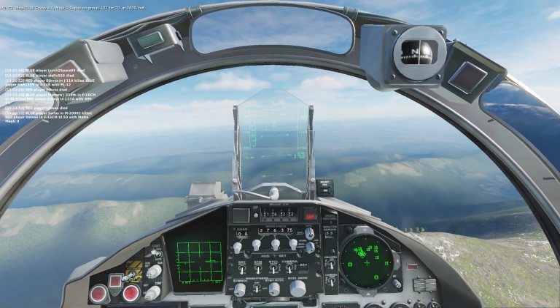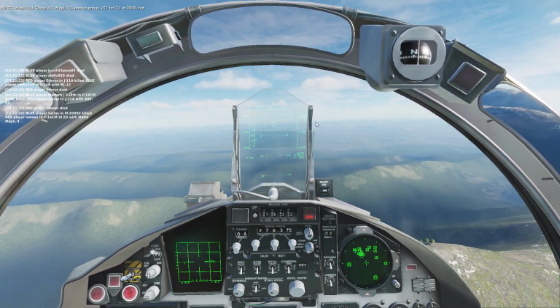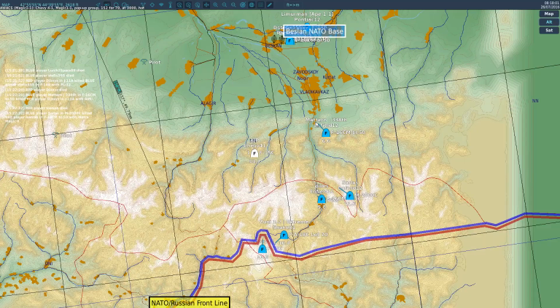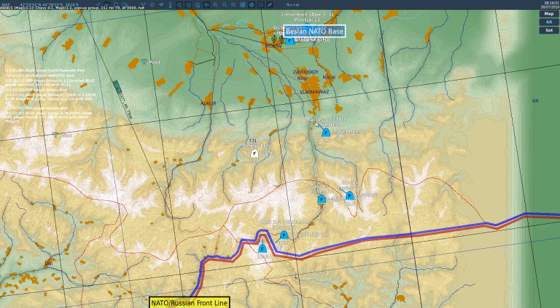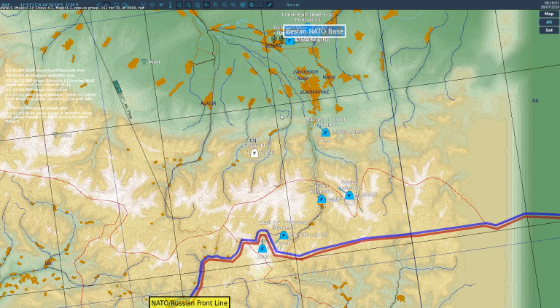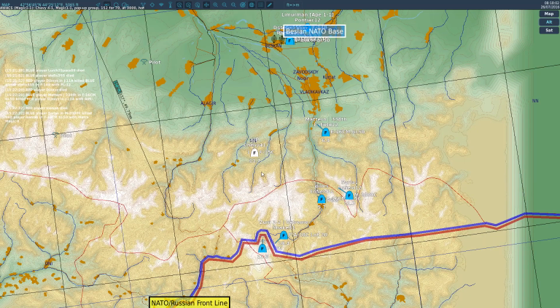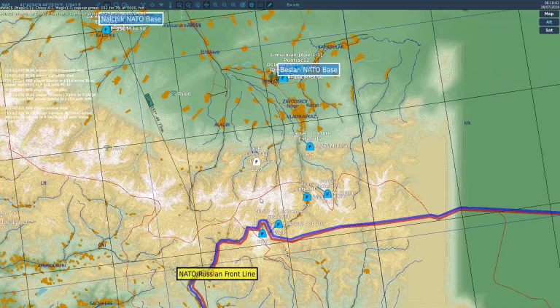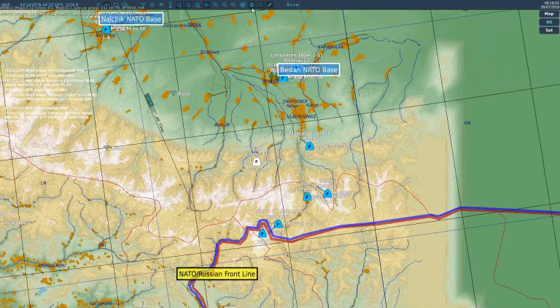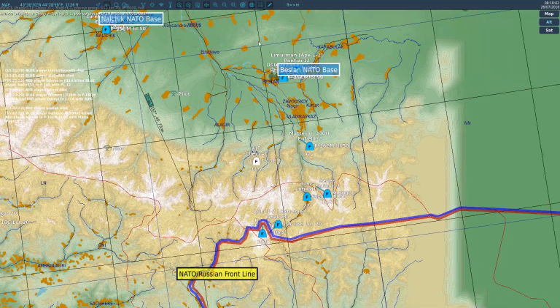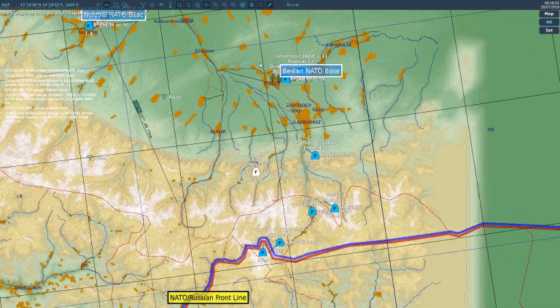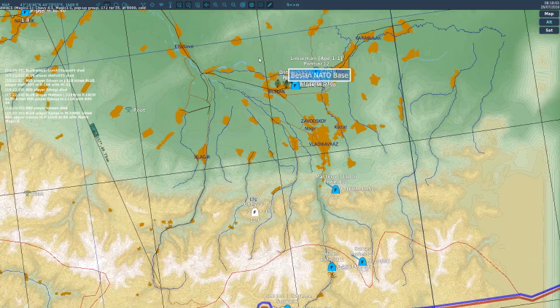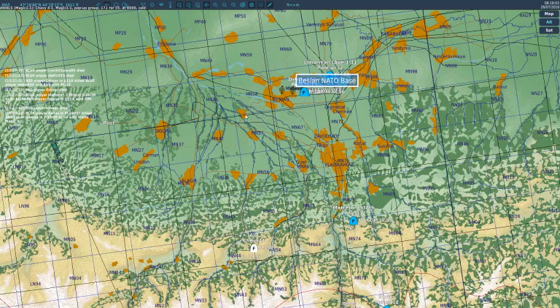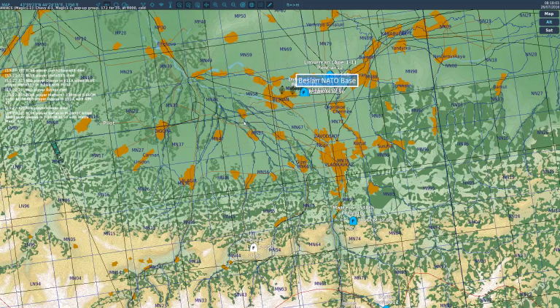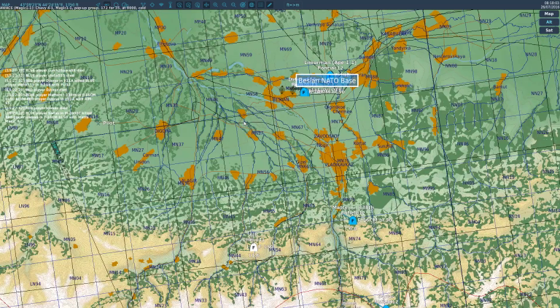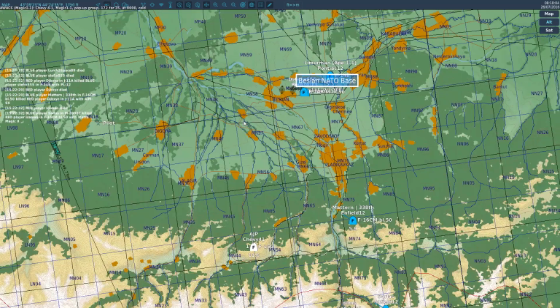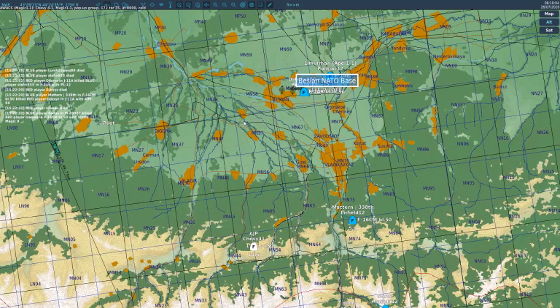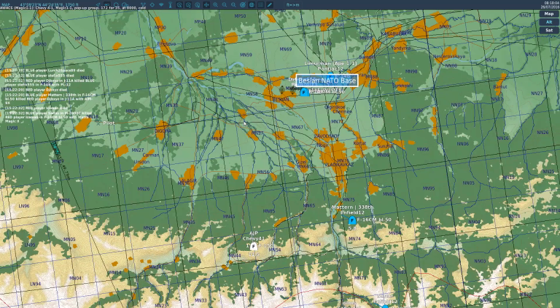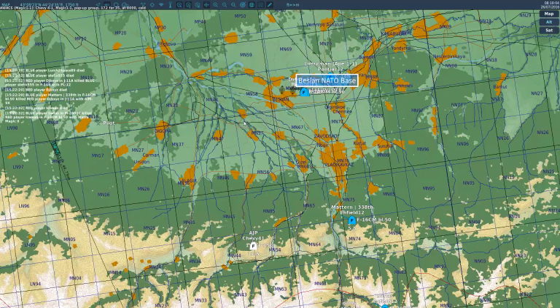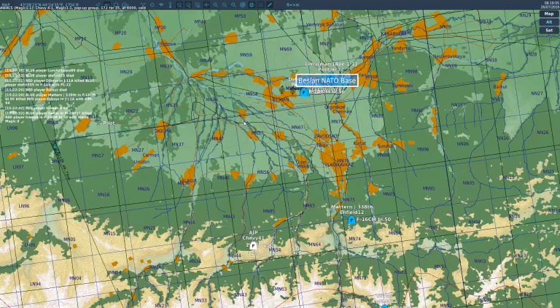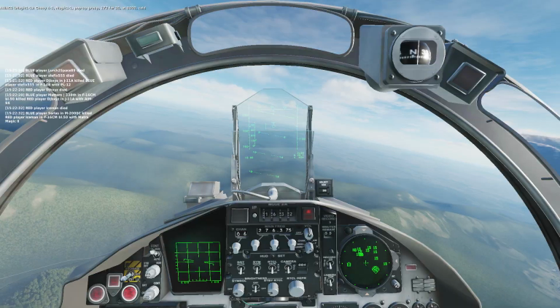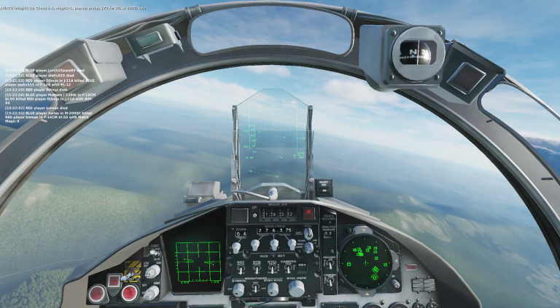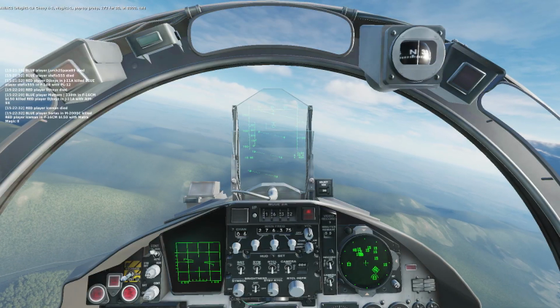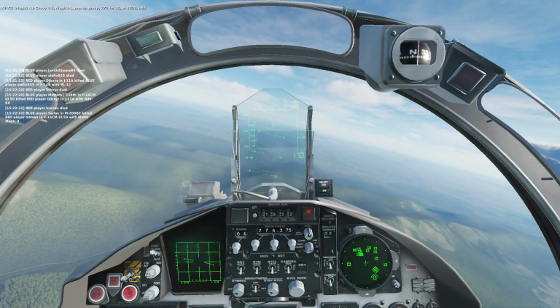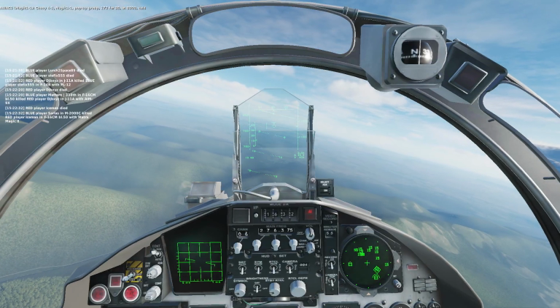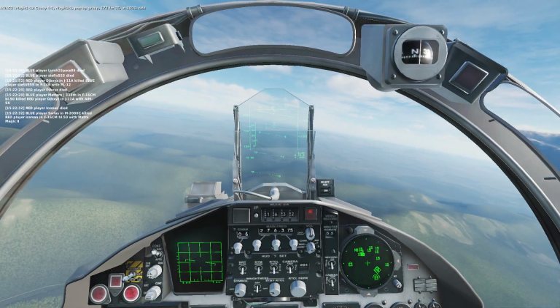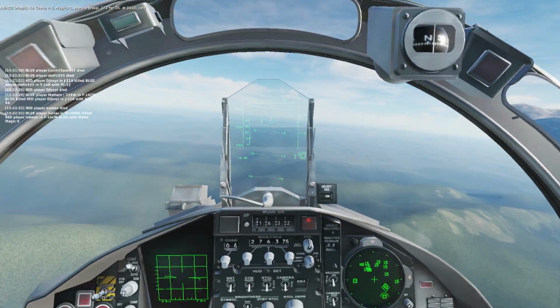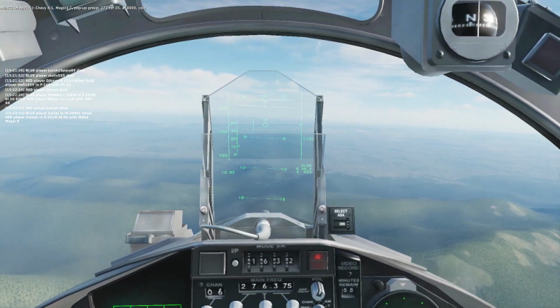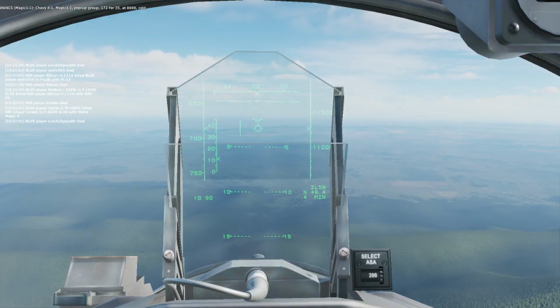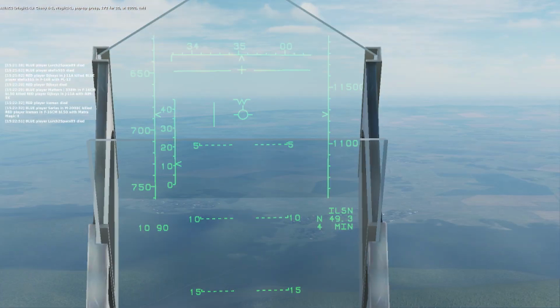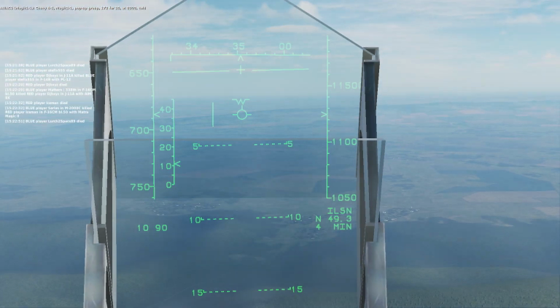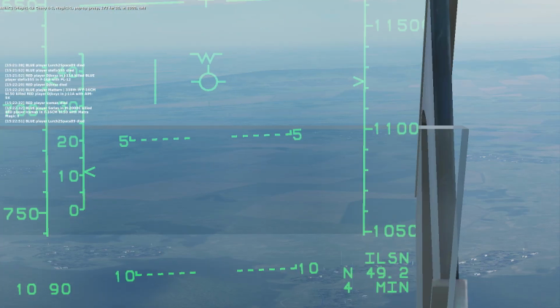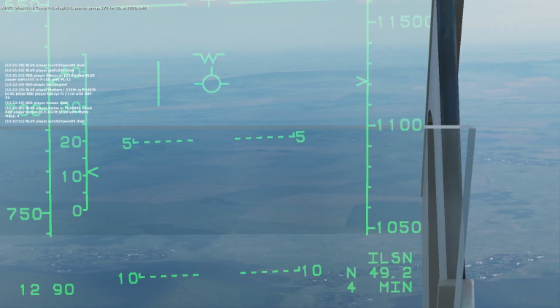Chevy Ford 1, Magic 1-1, pop-up group 172-435, at 7,000, hot.